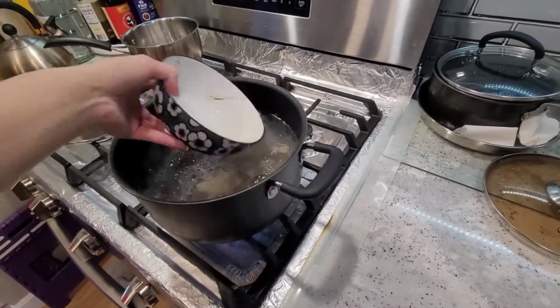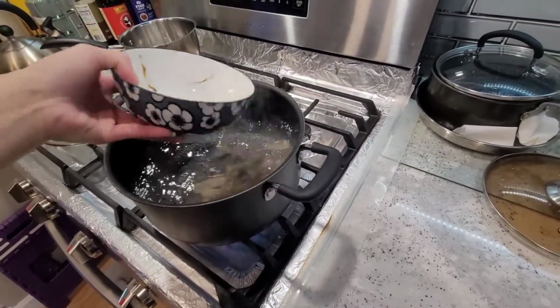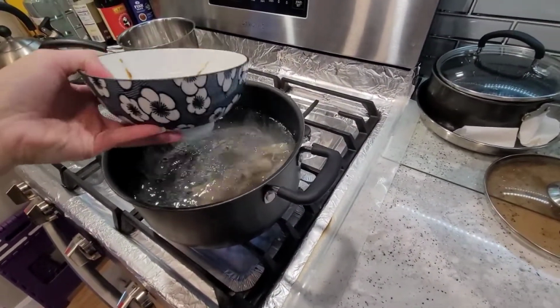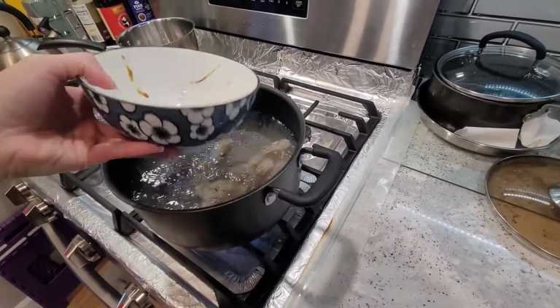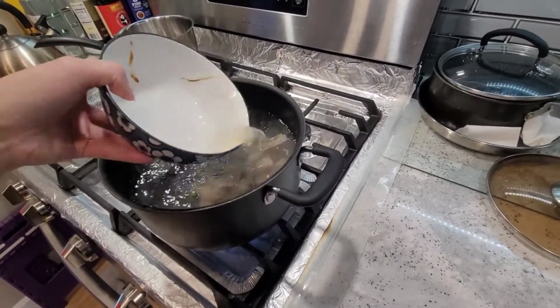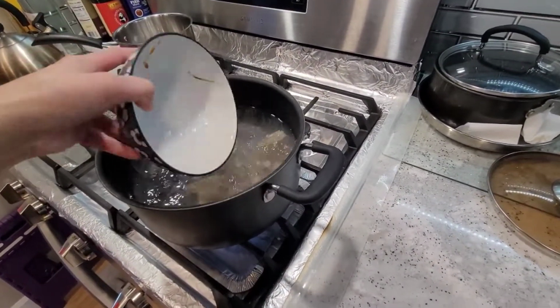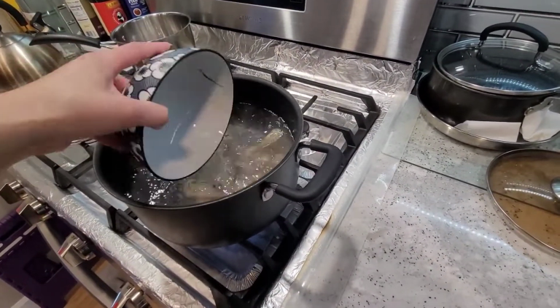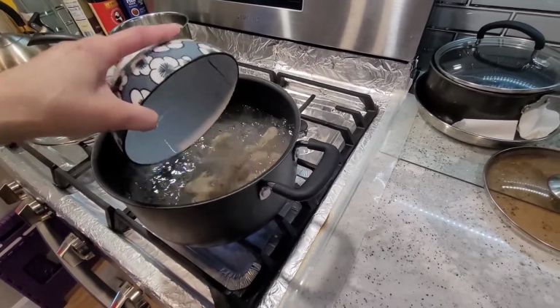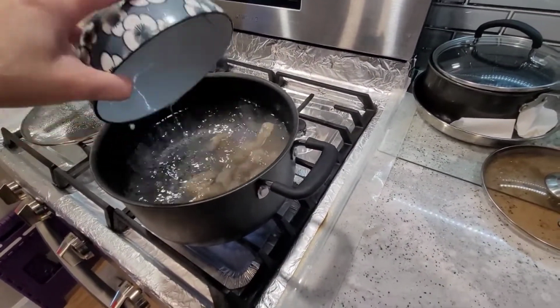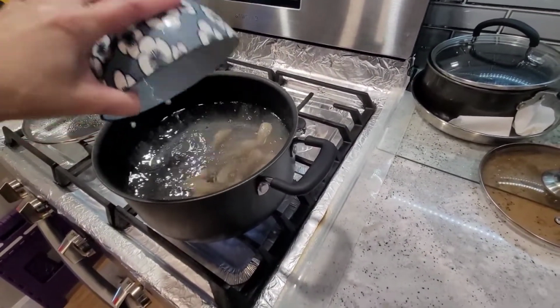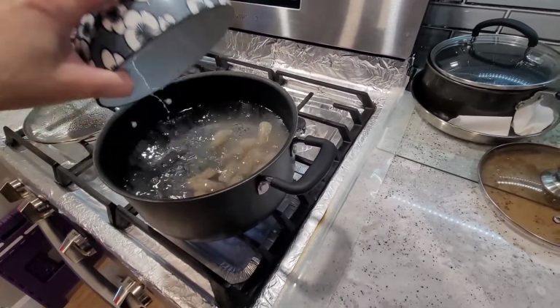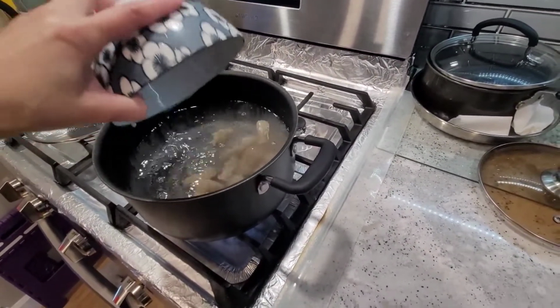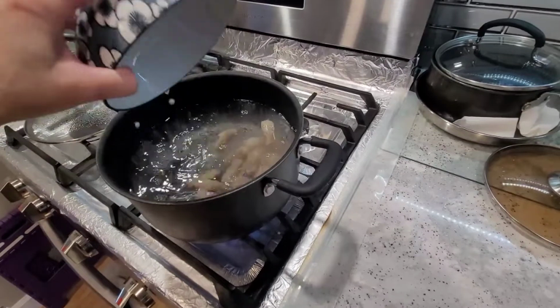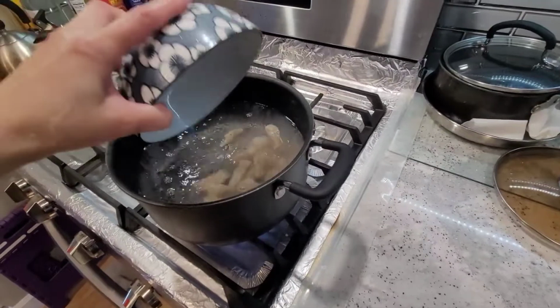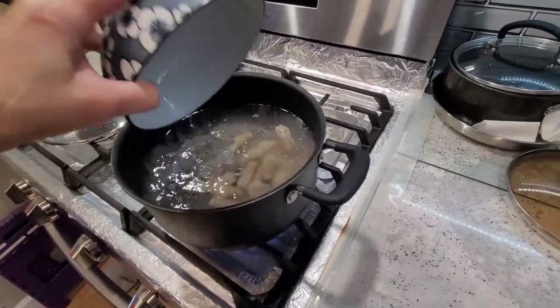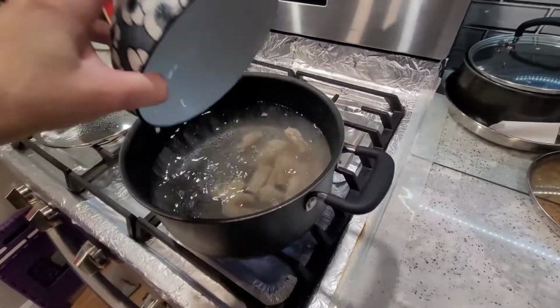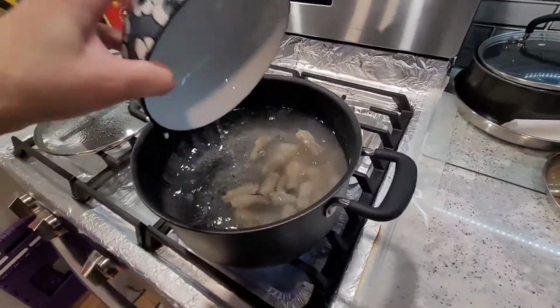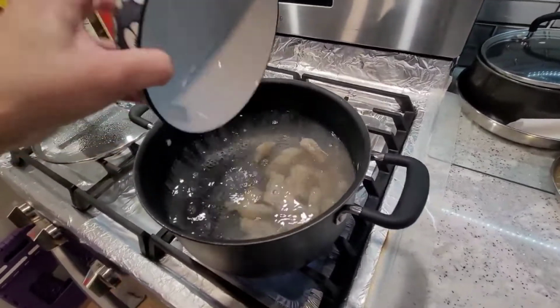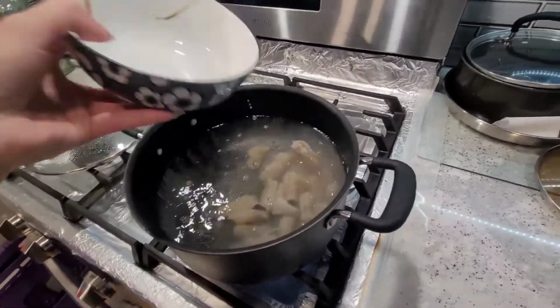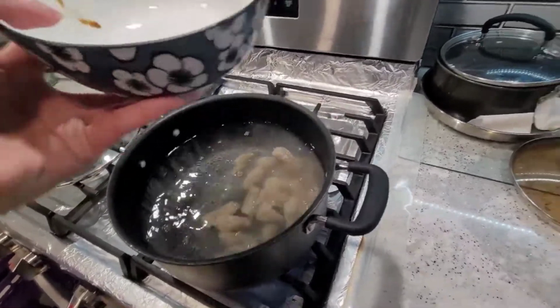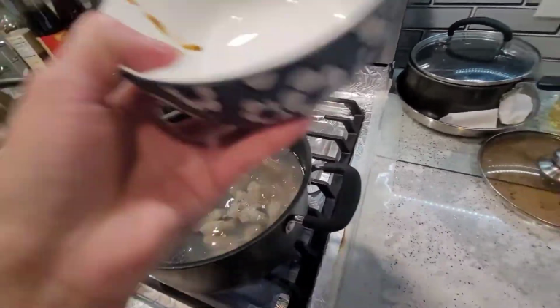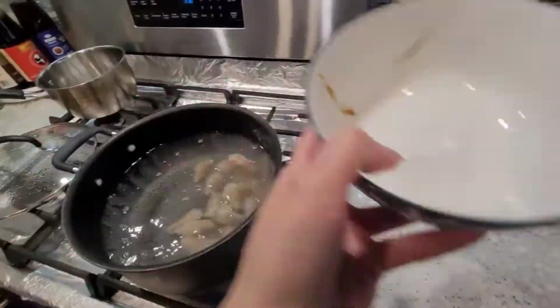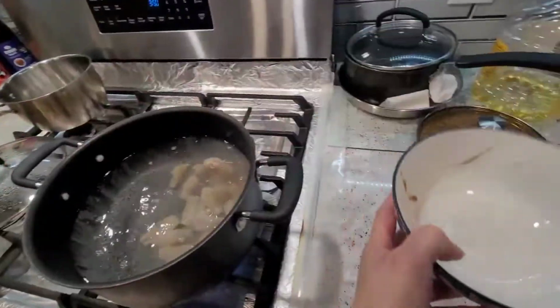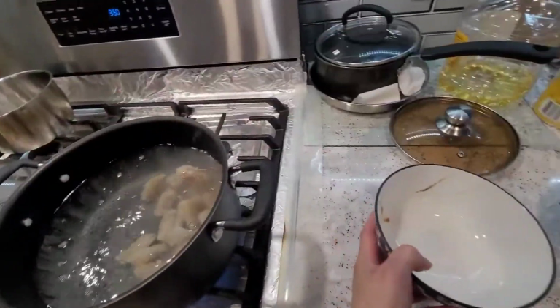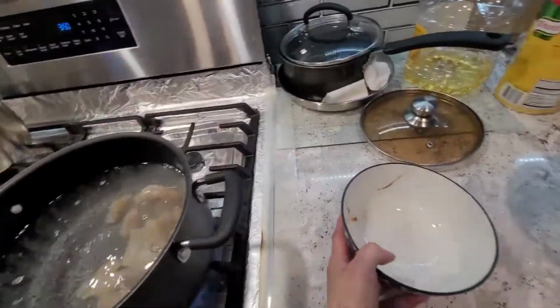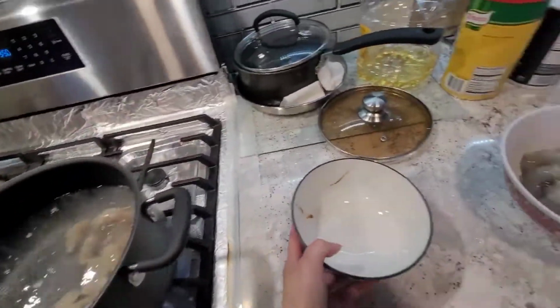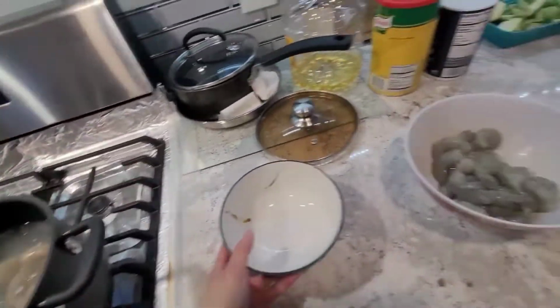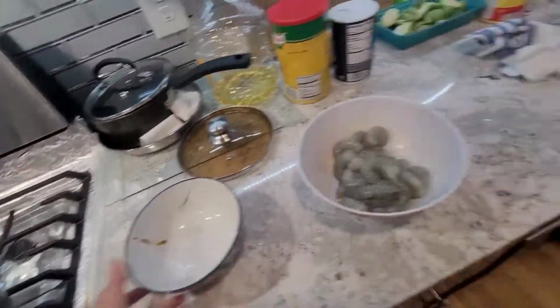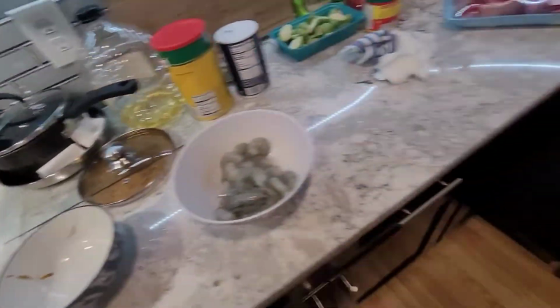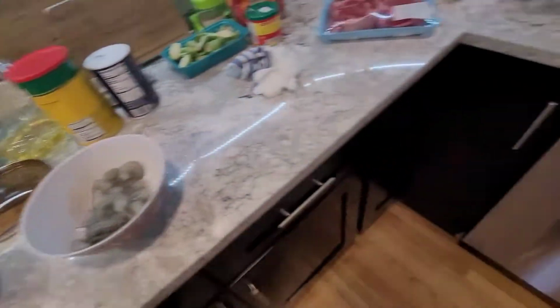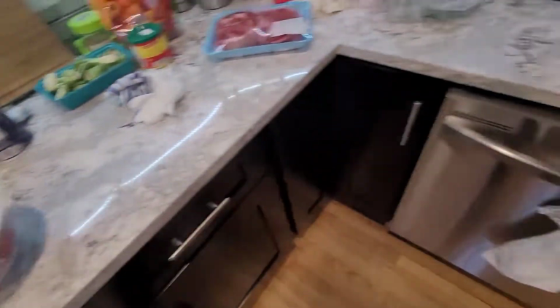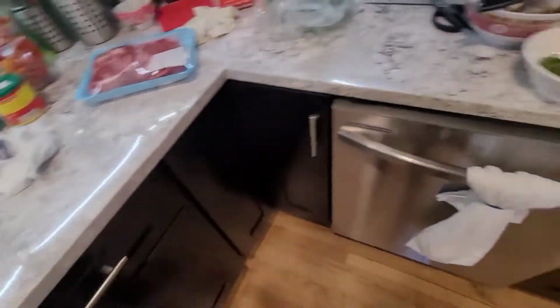So we just put the shrimp heads in and have that simmer for a little bit.